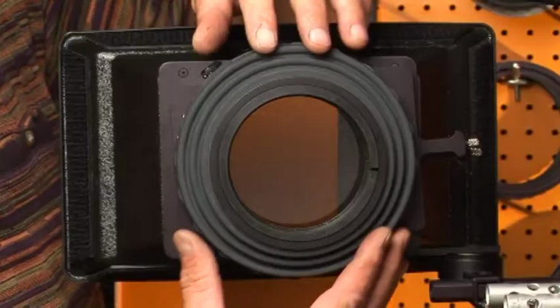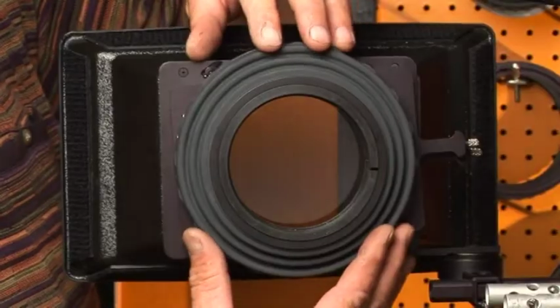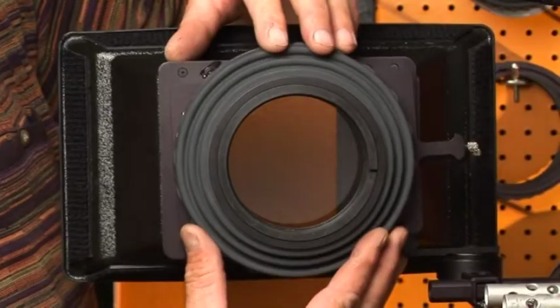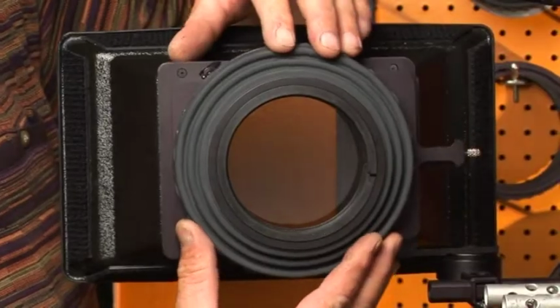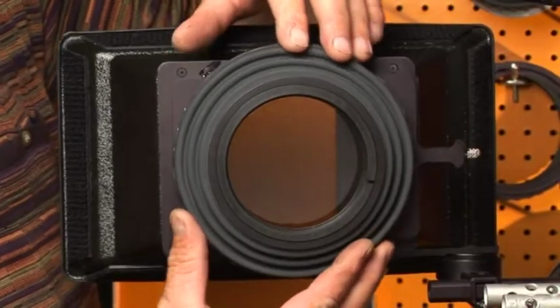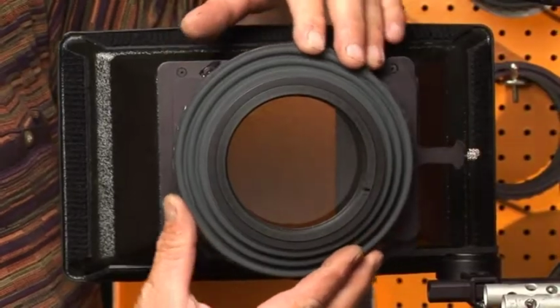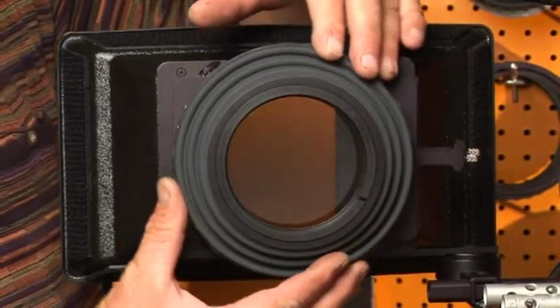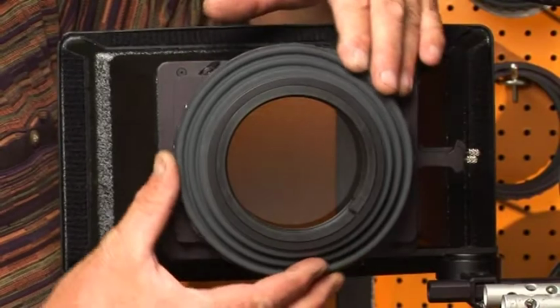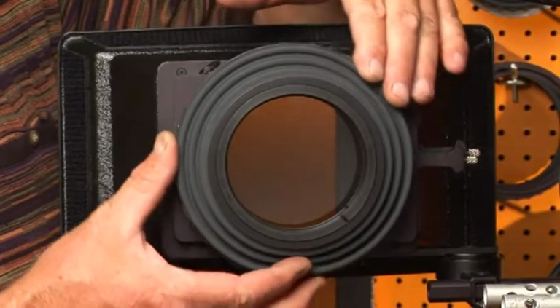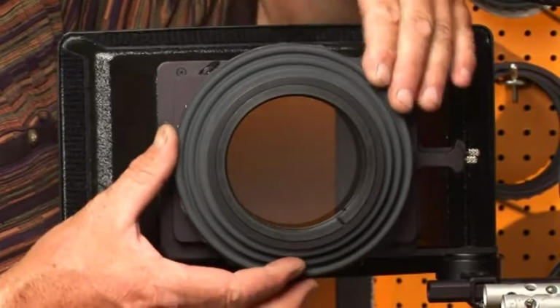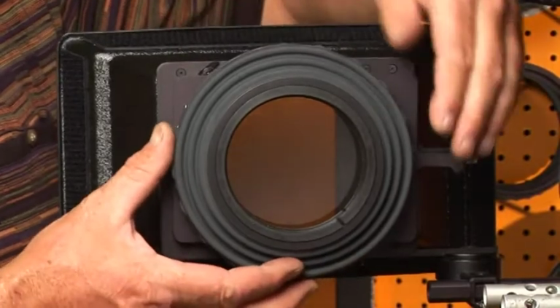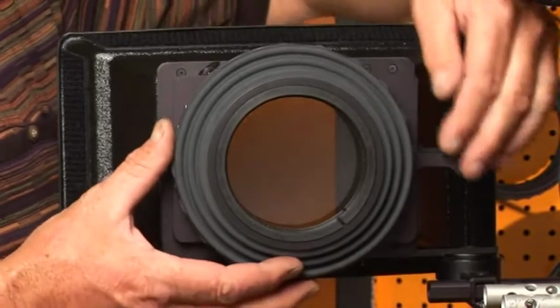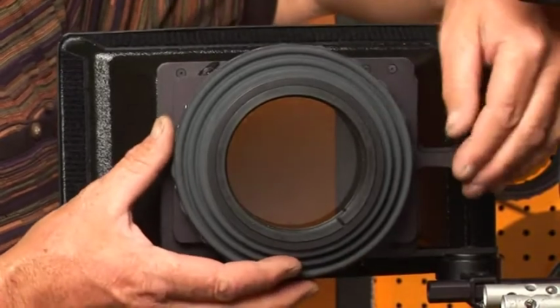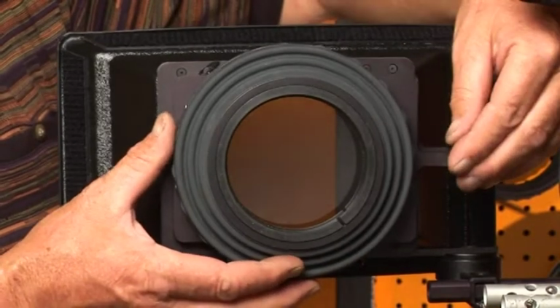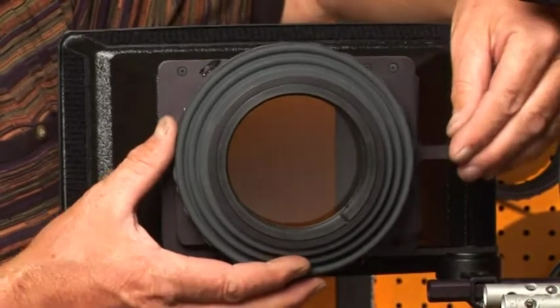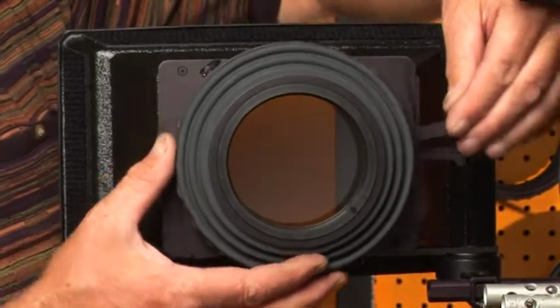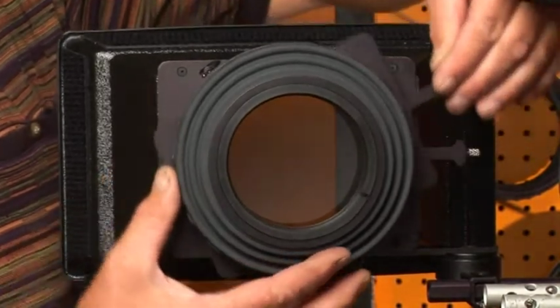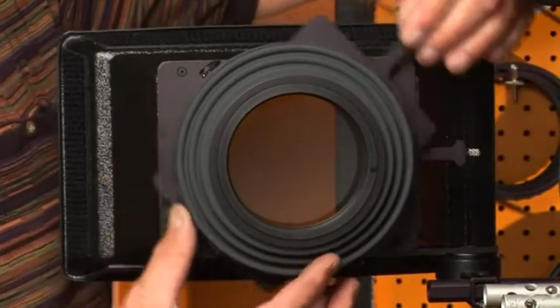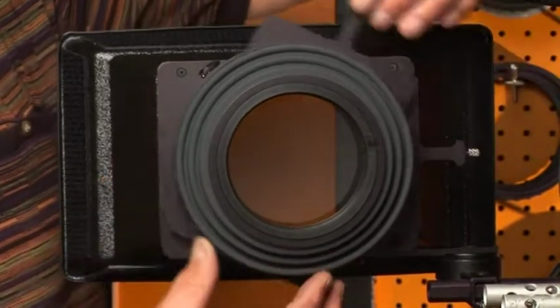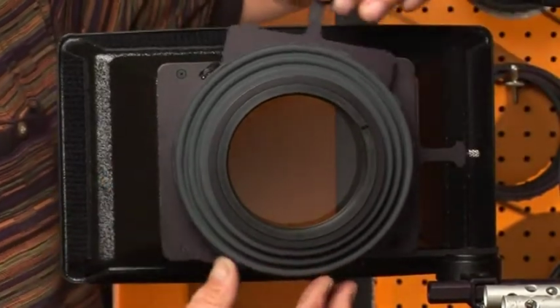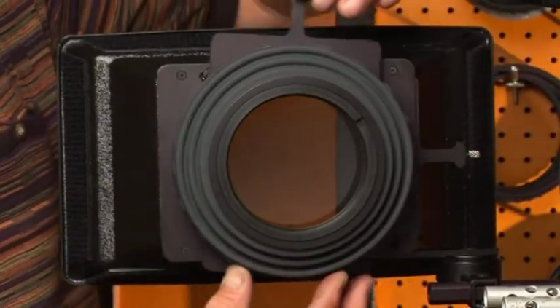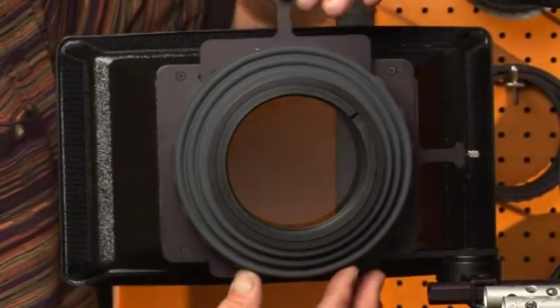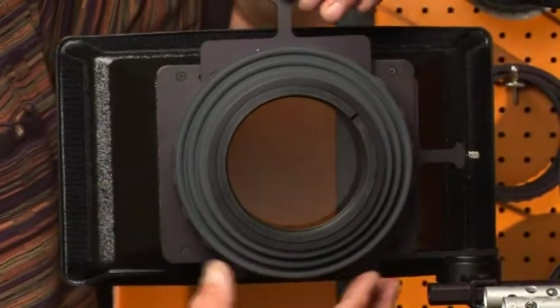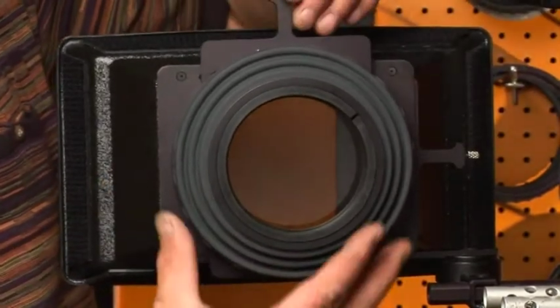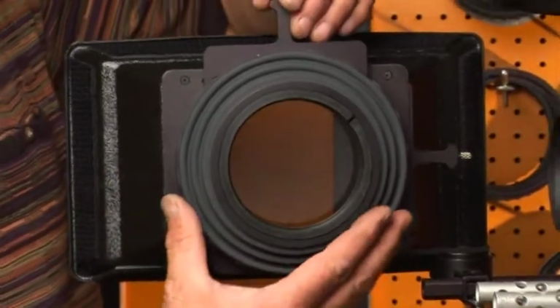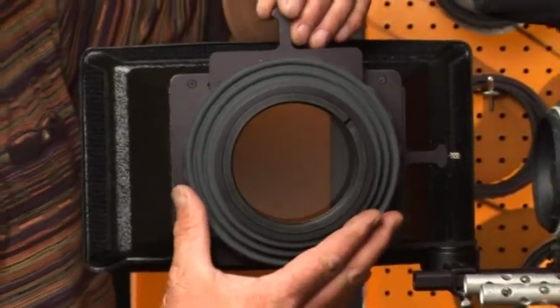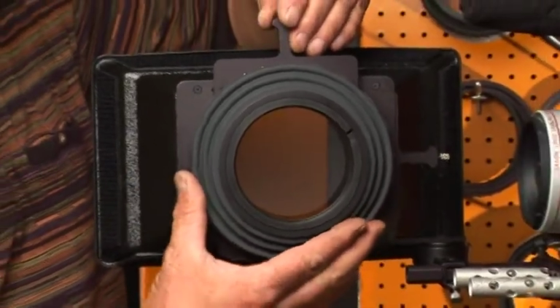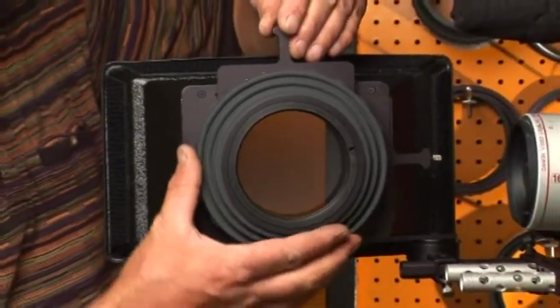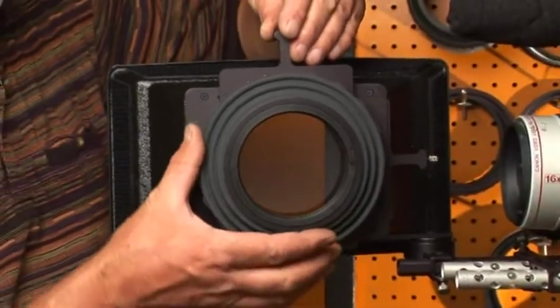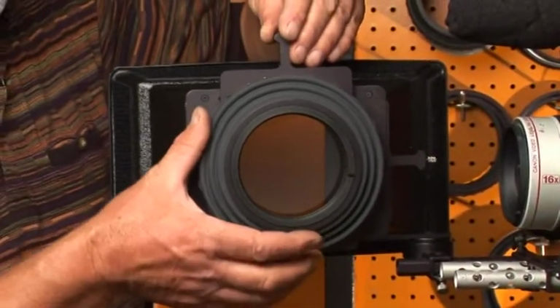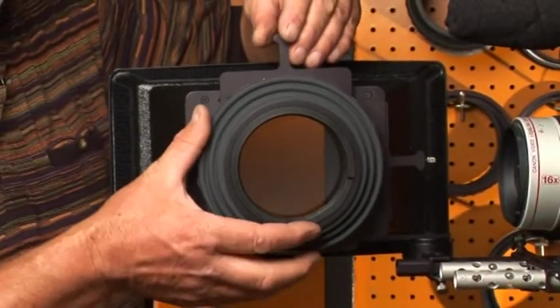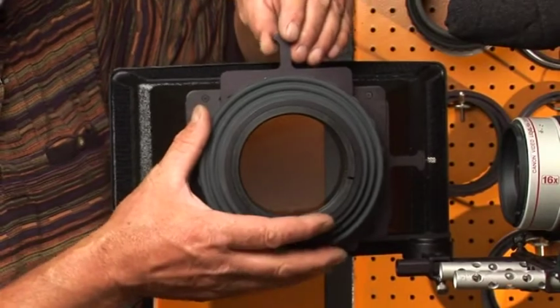You can rotate the bellow, and individually you can rotate your filter stage for your grad filter.